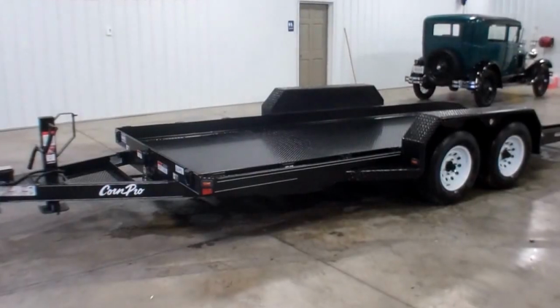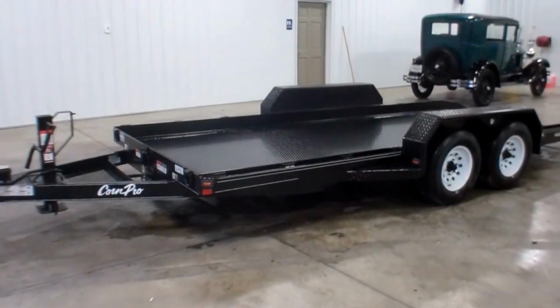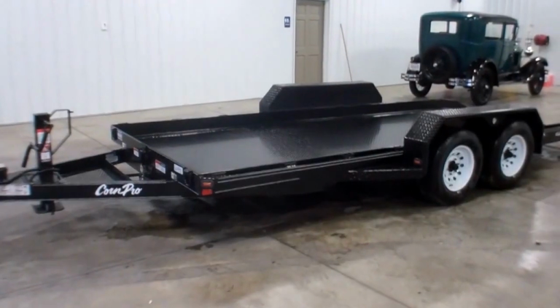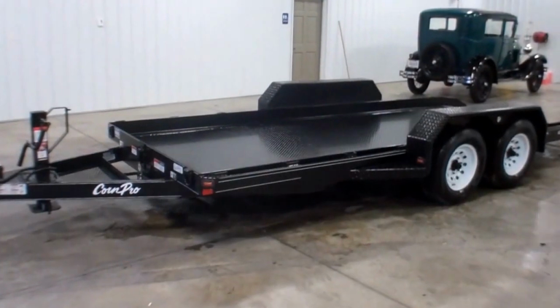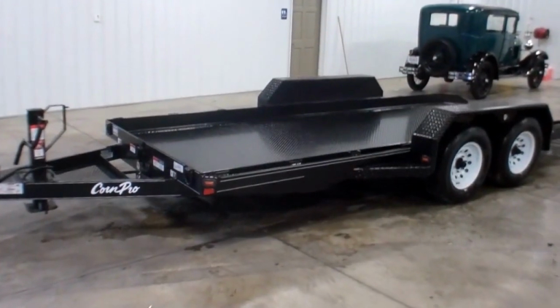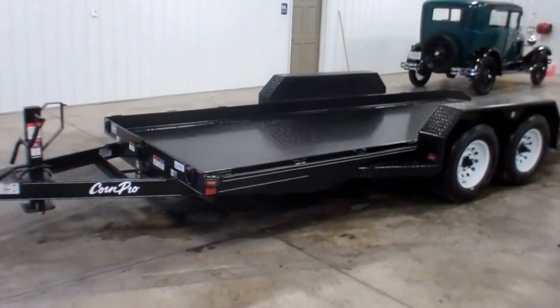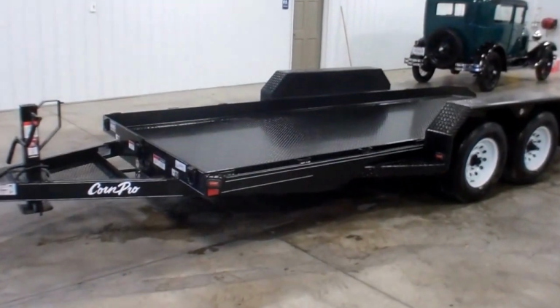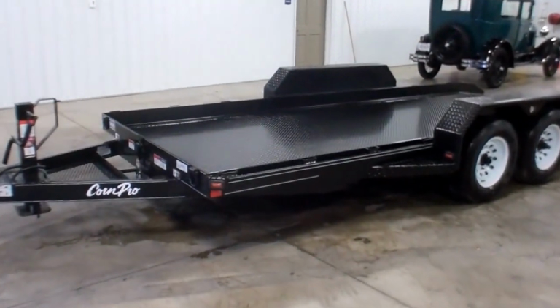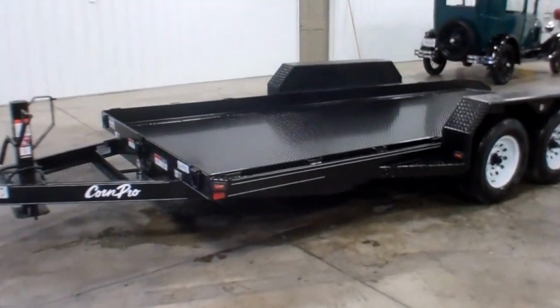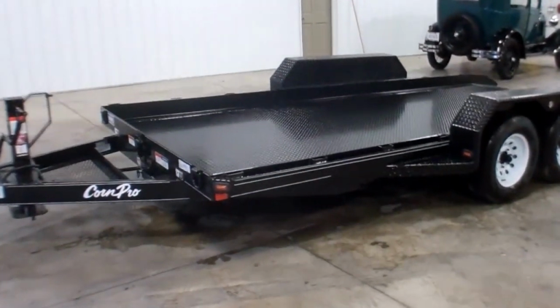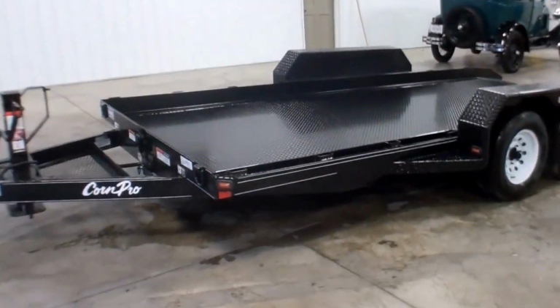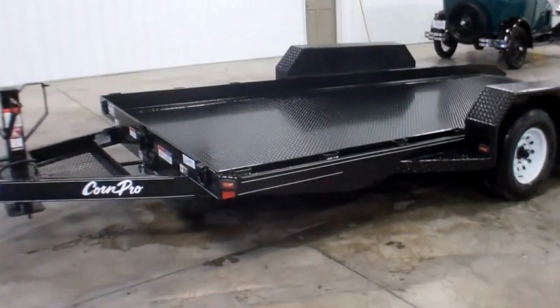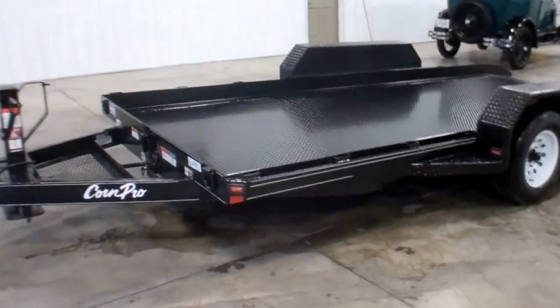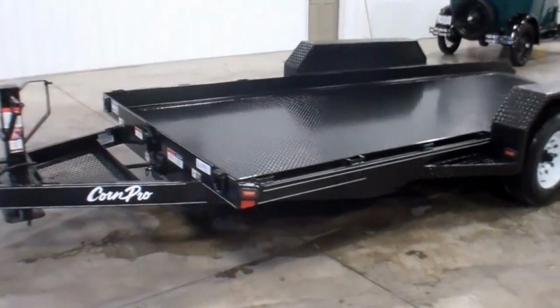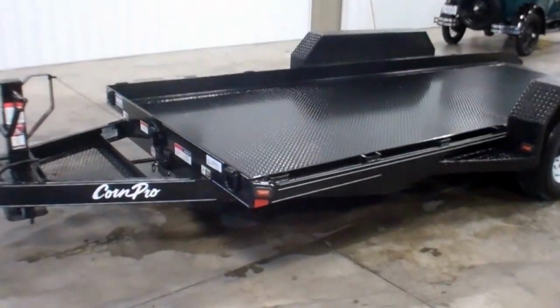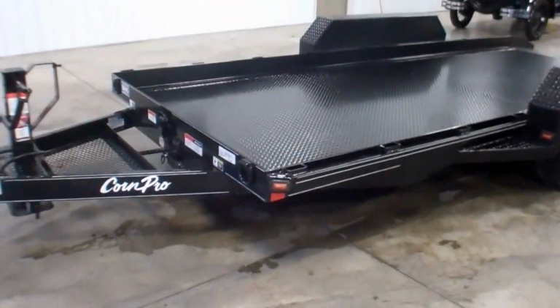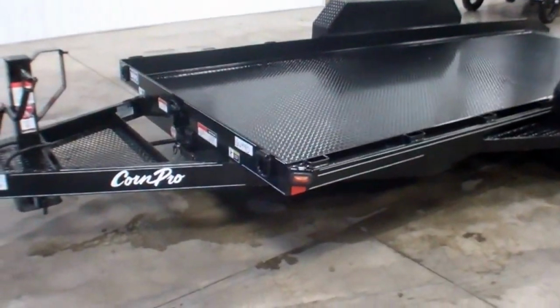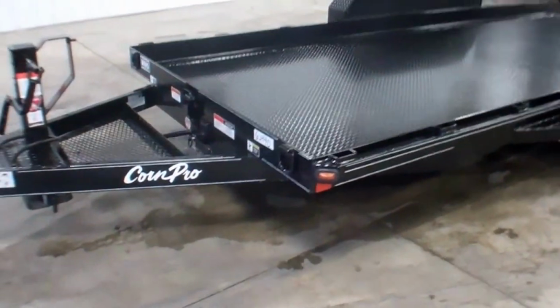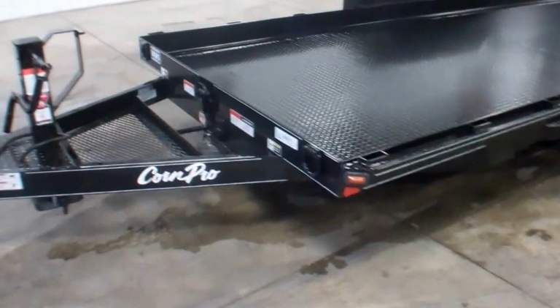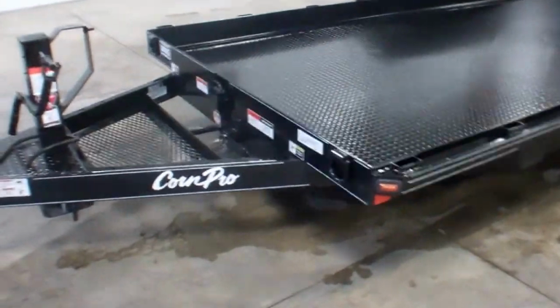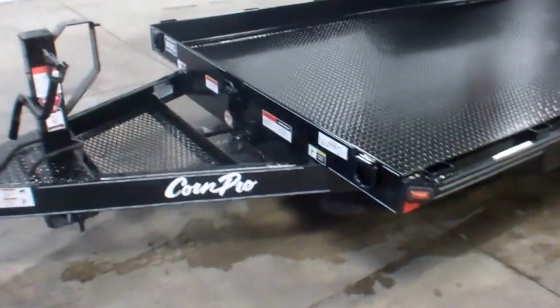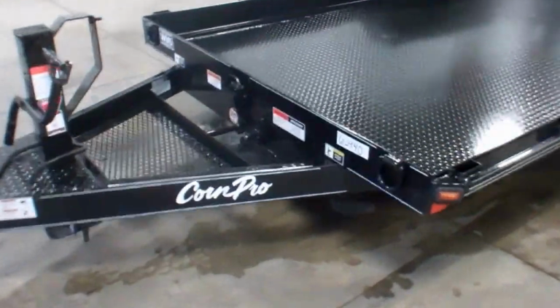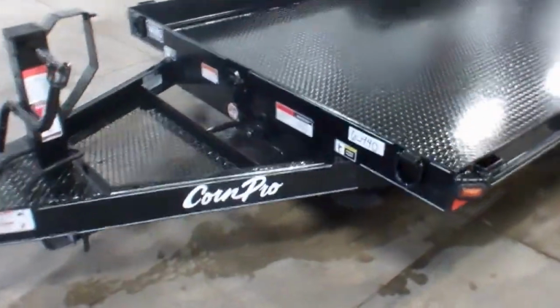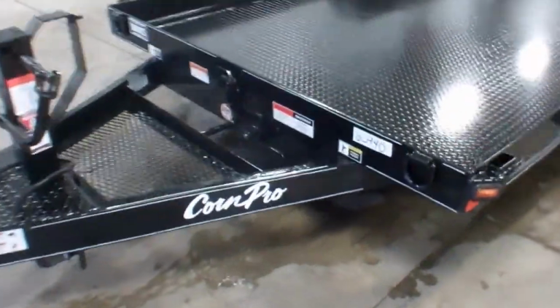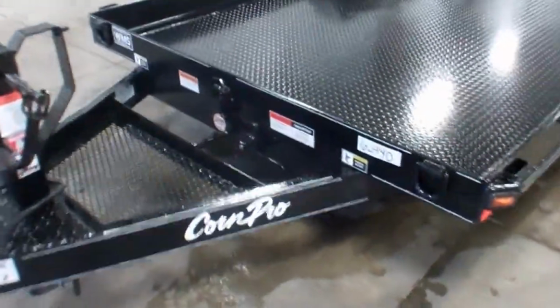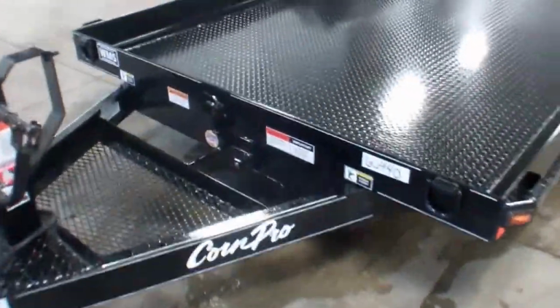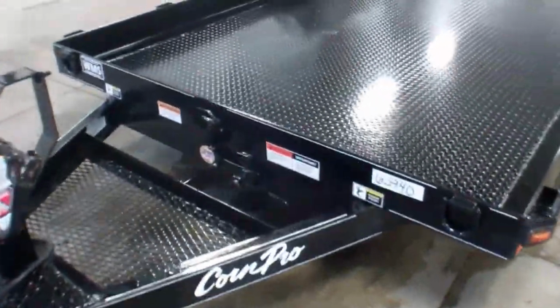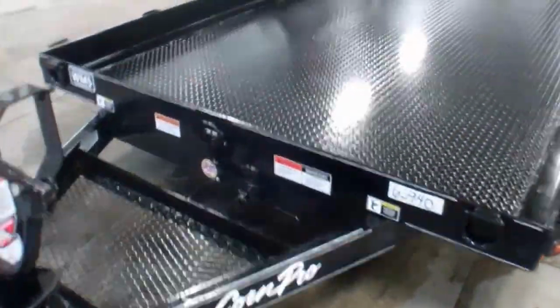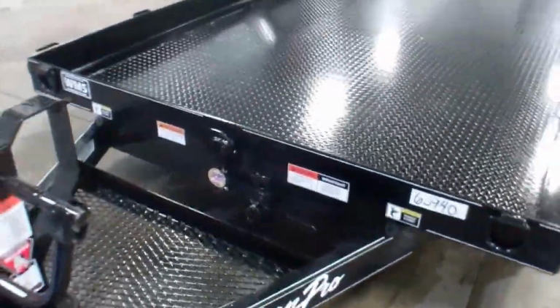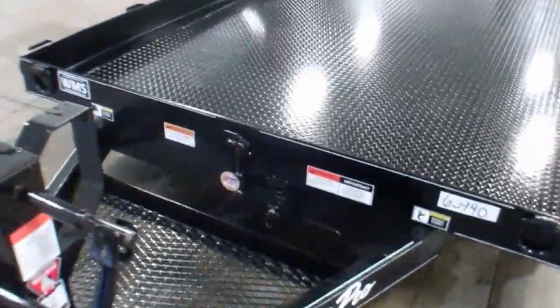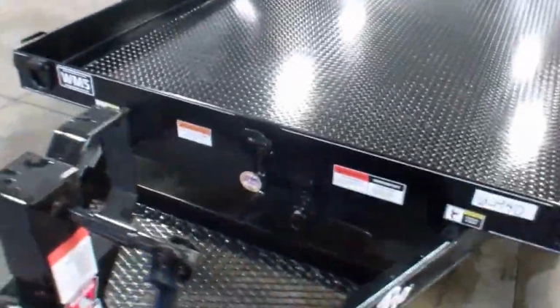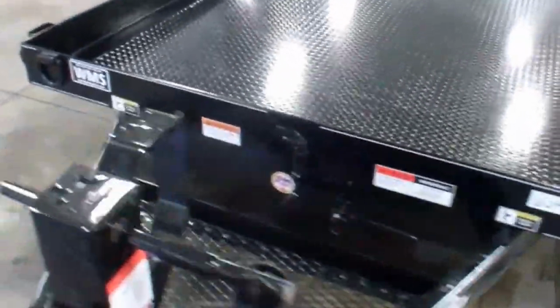Hello, this is Andy from WMSOhio.com and I'm going to show you one of the three trailers we just got in from Korn Pro.